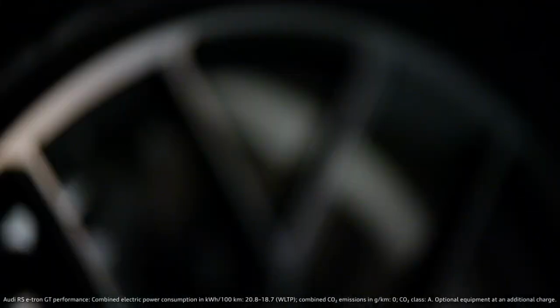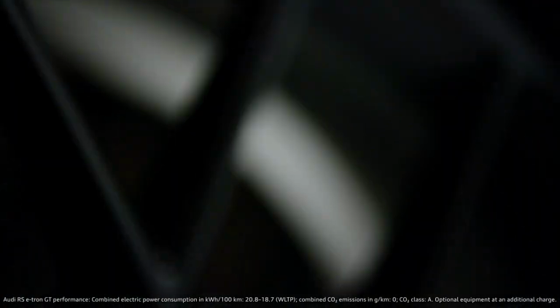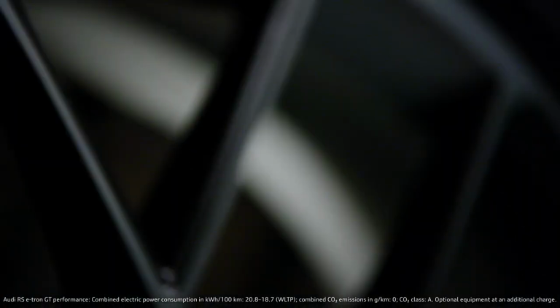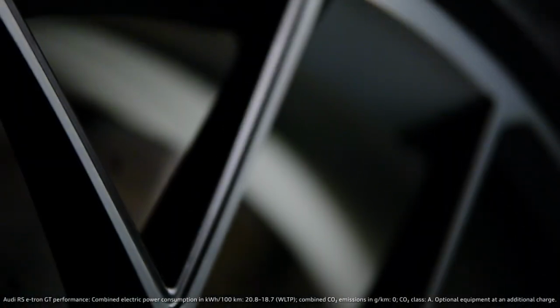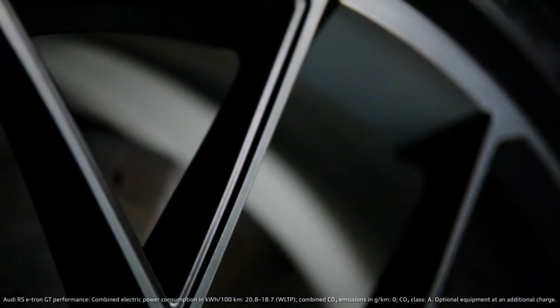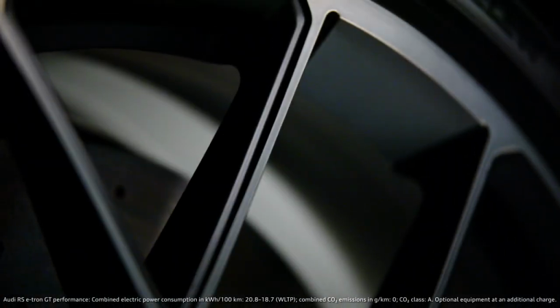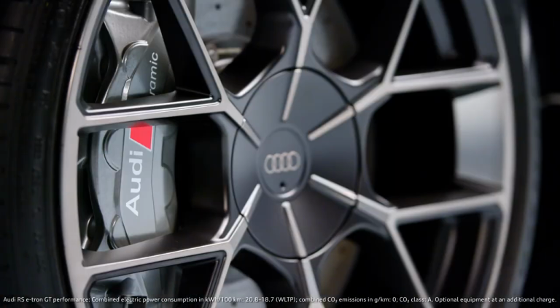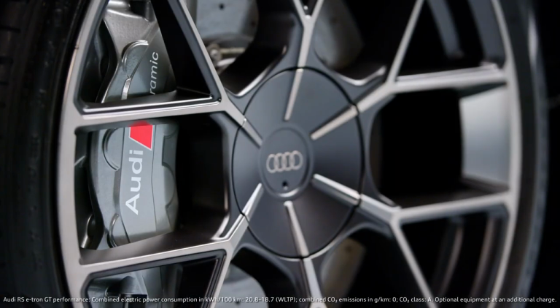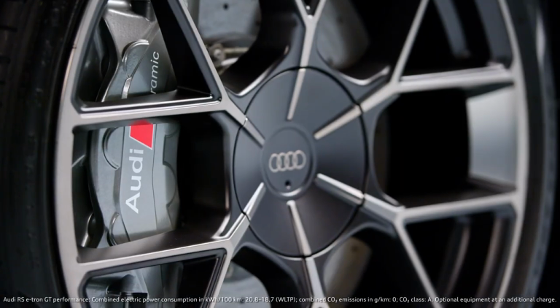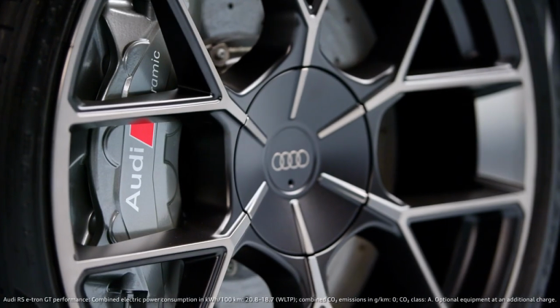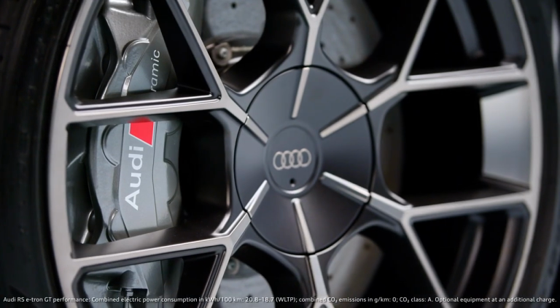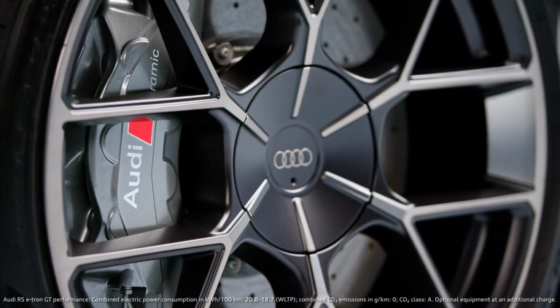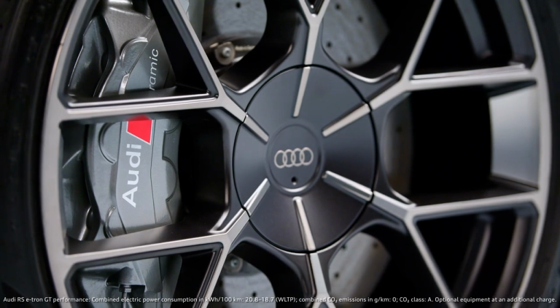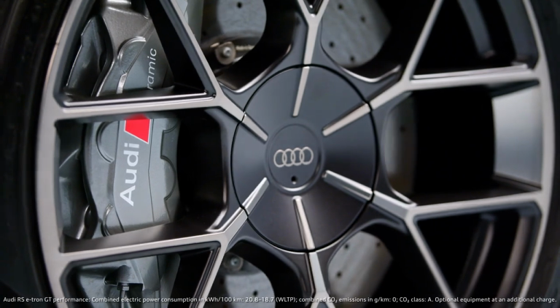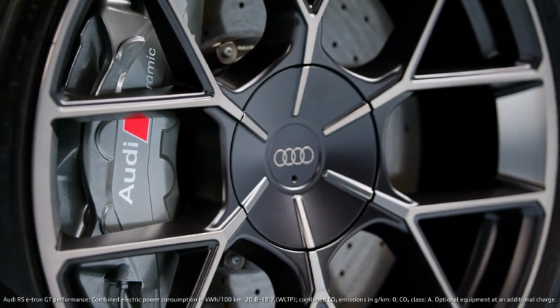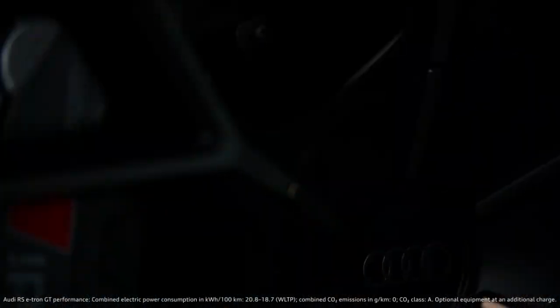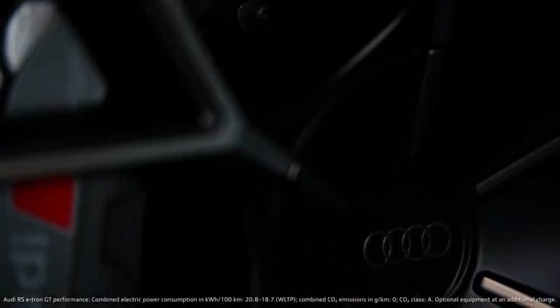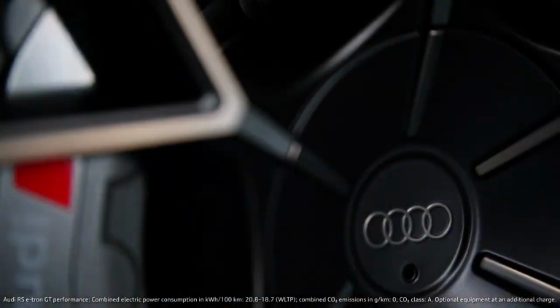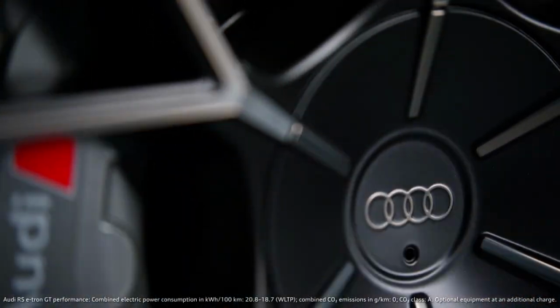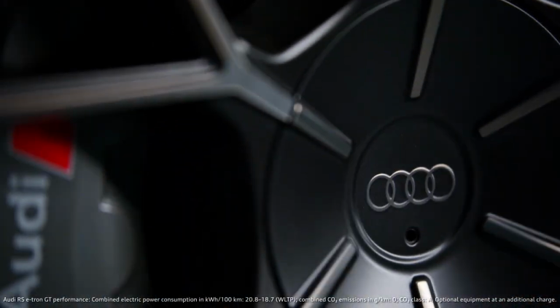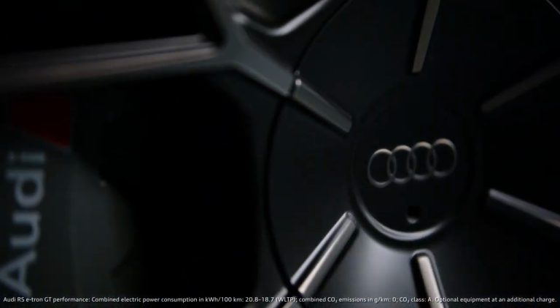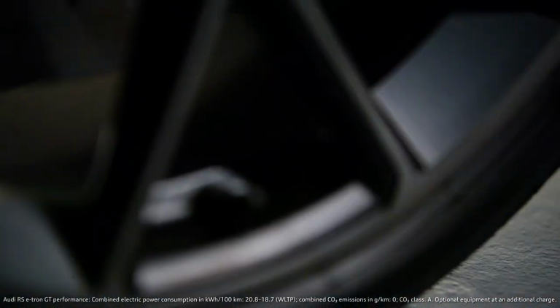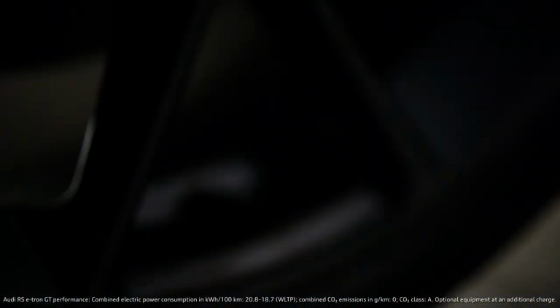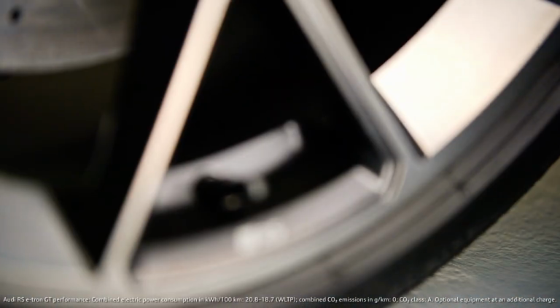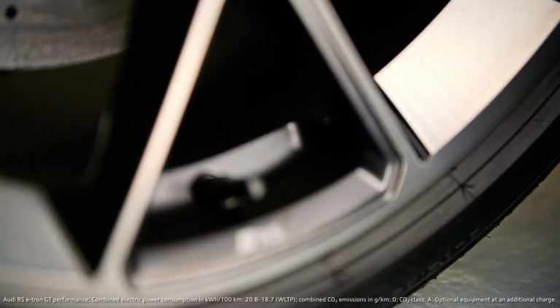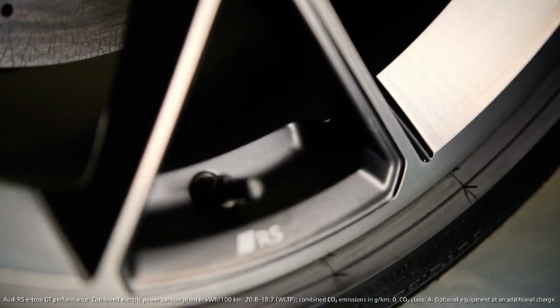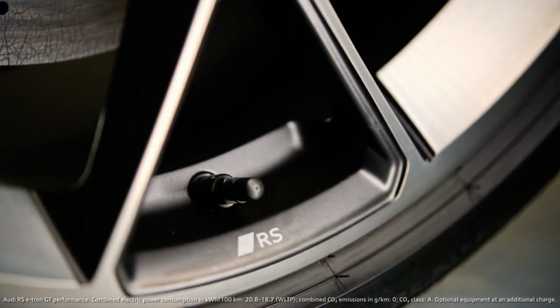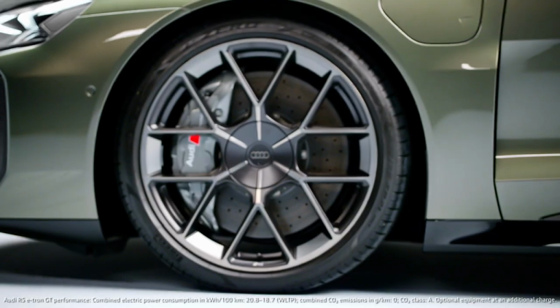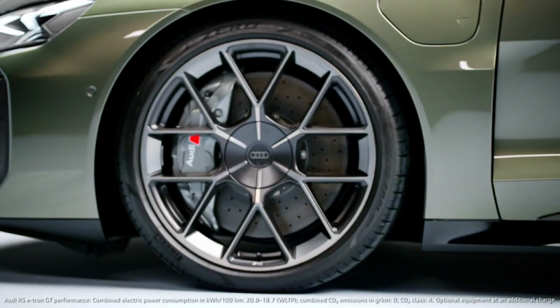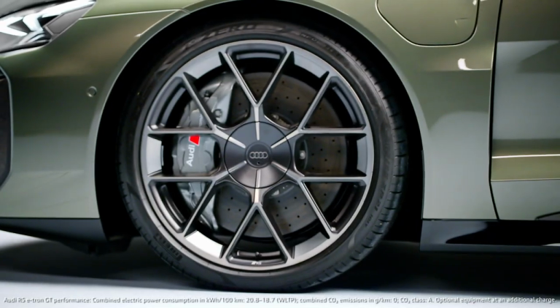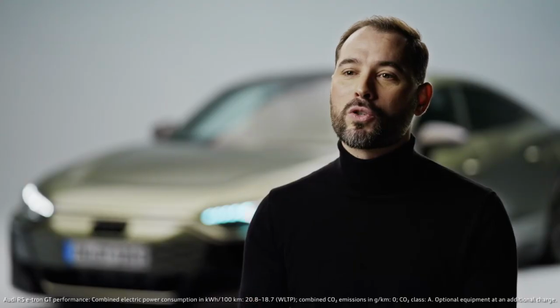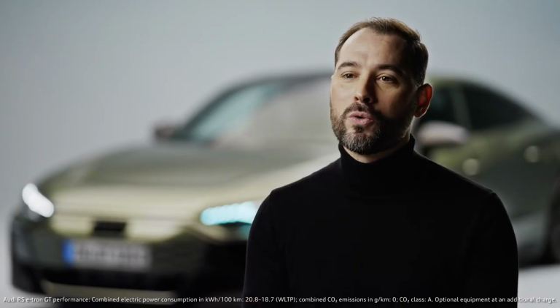Wheels are indeed extremely important for cars. They are like the perfect complement — like the perfect shoes.